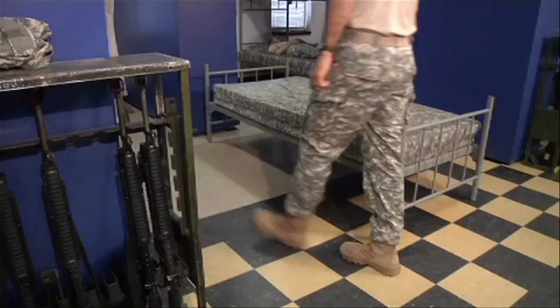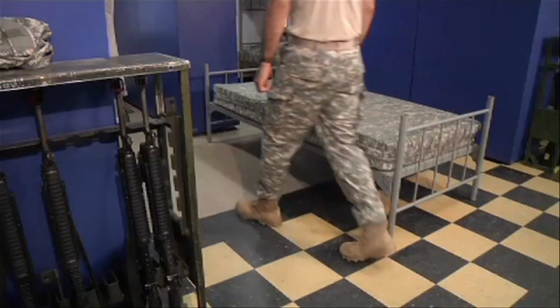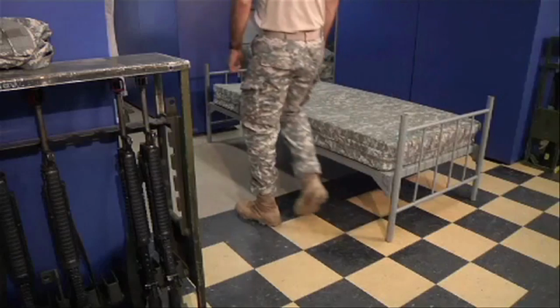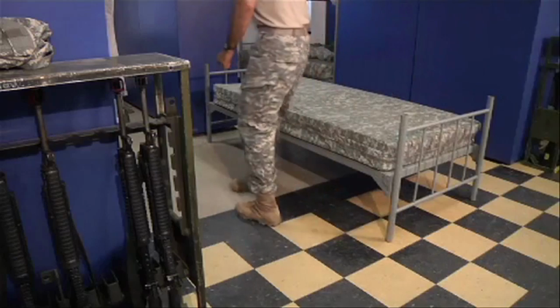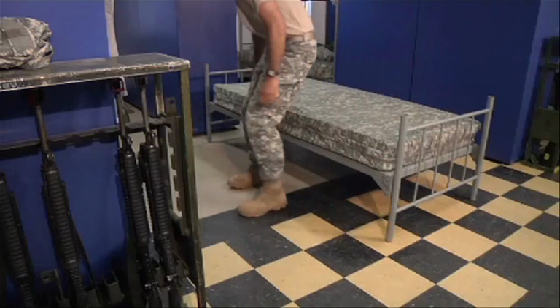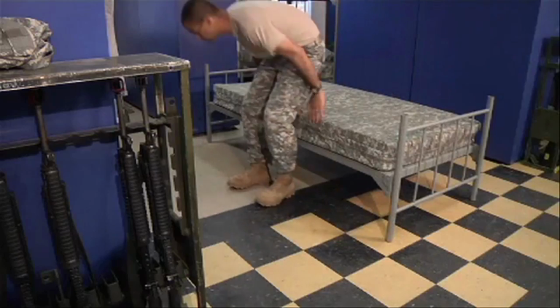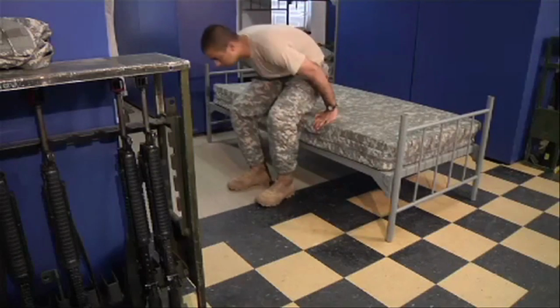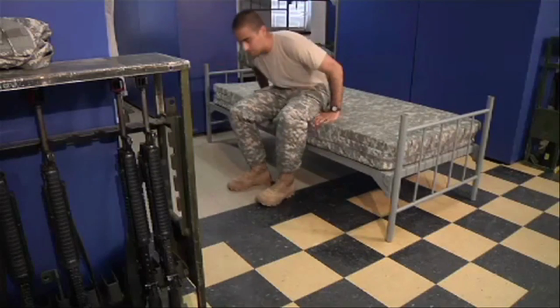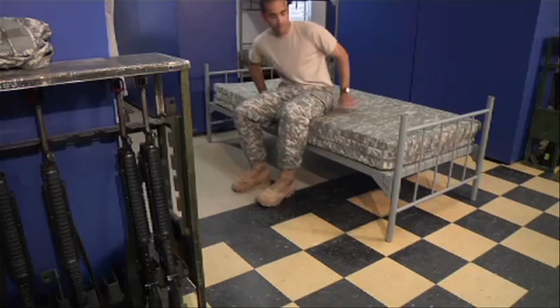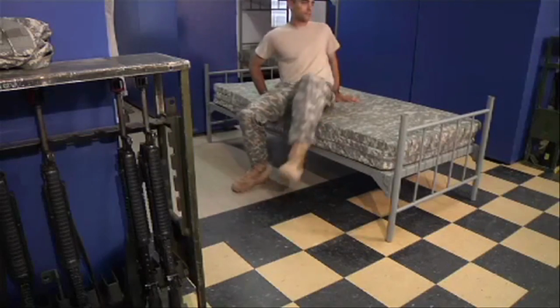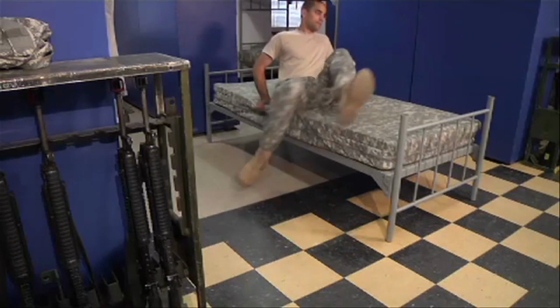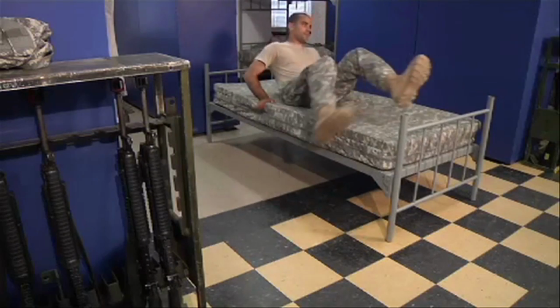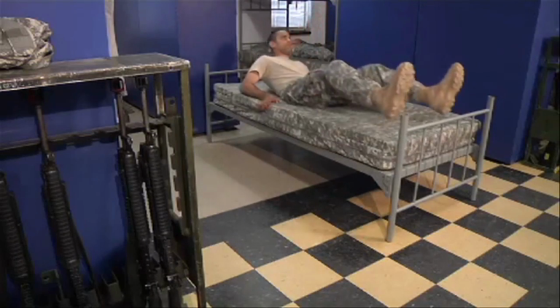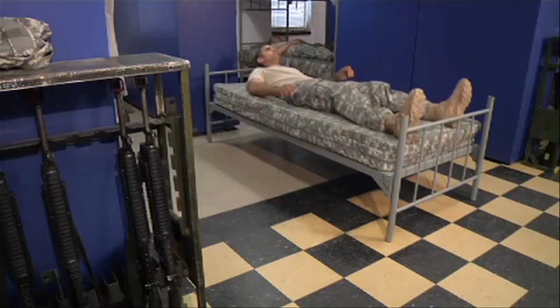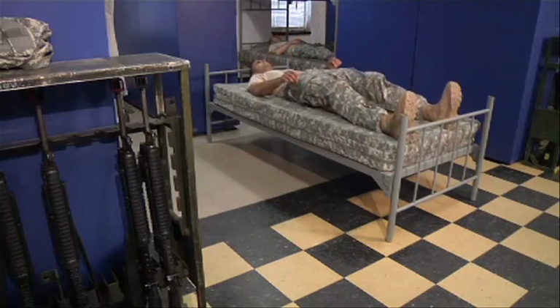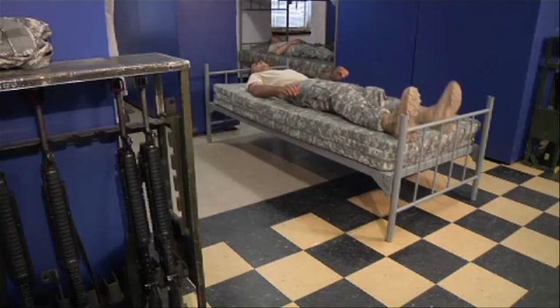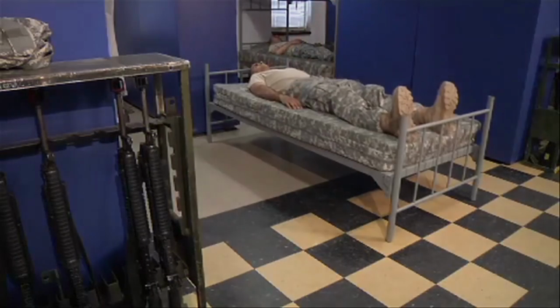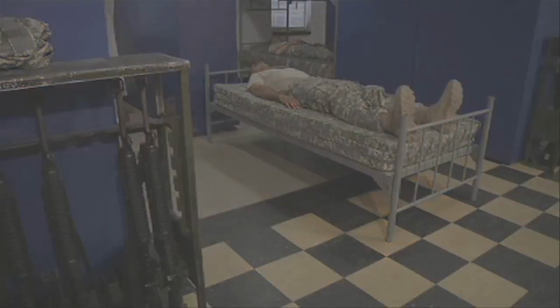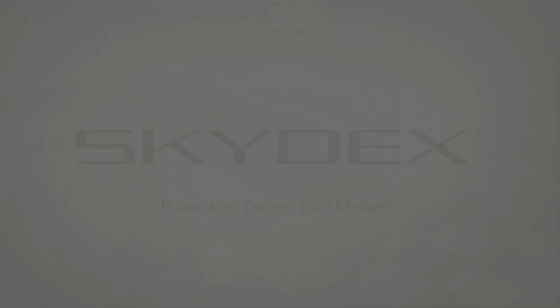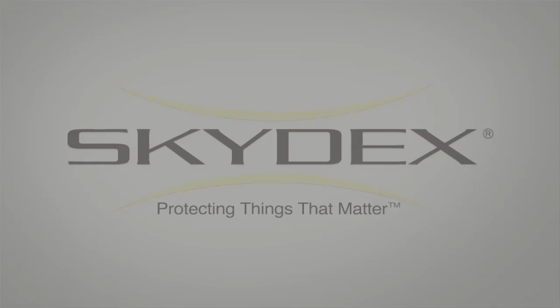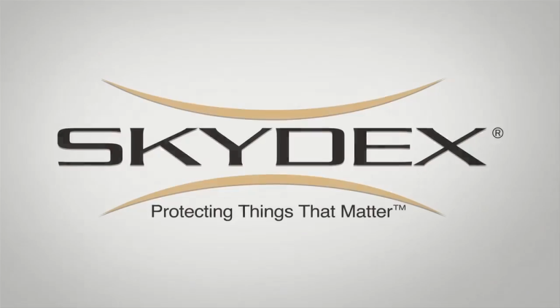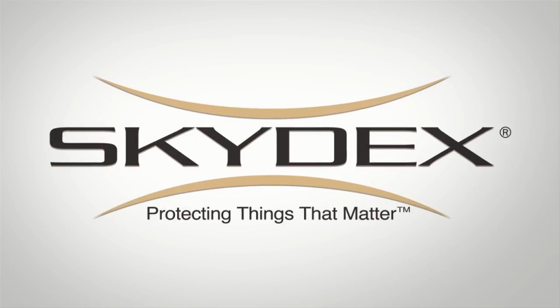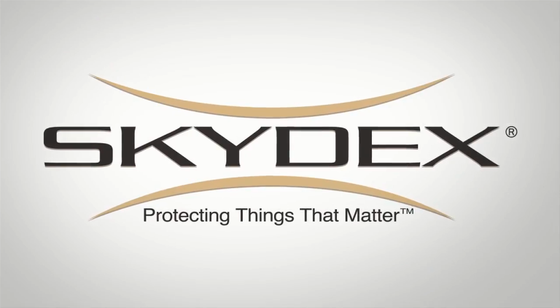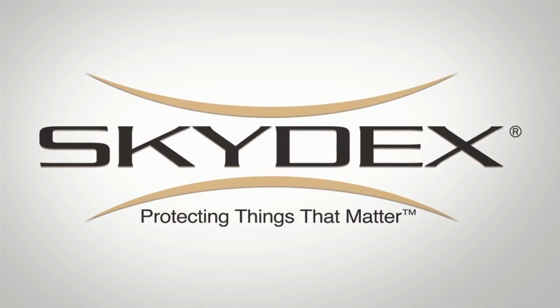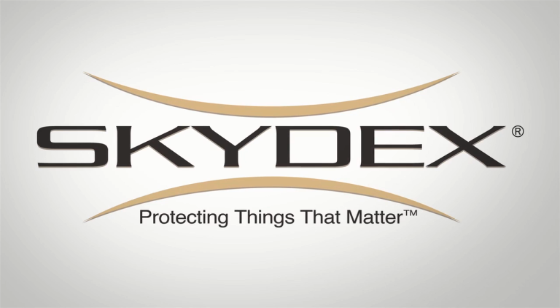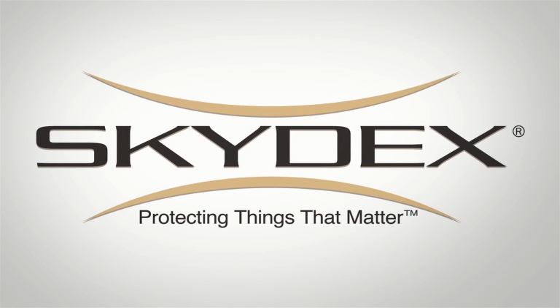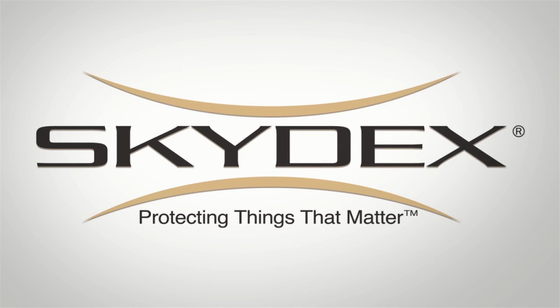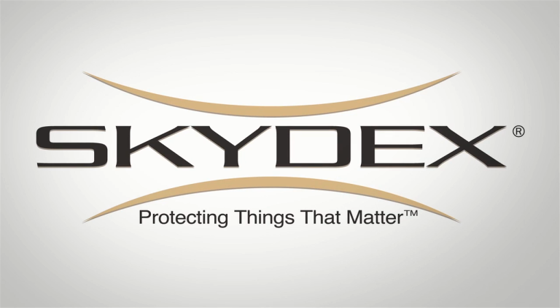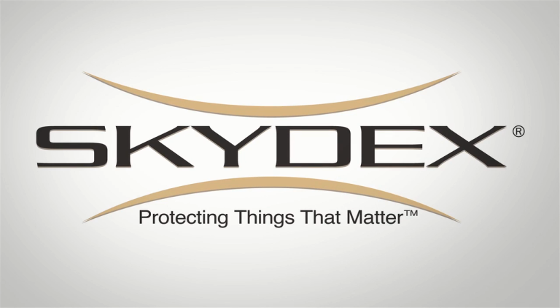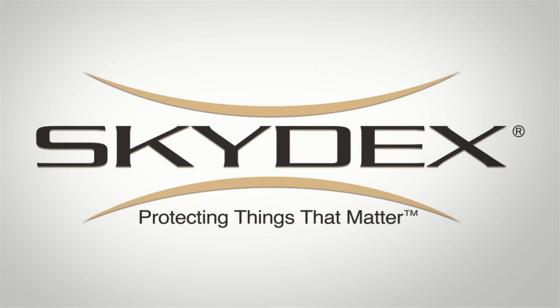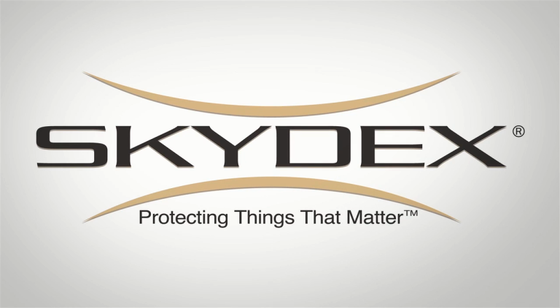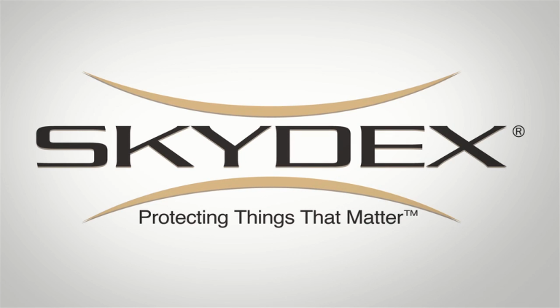The Skydex Barracks mattress. Good for the environment. Good for the warrior. Skydex — protecting things that matter.